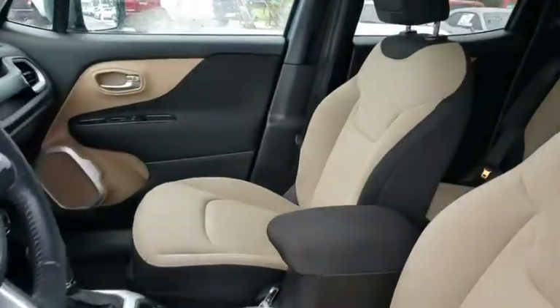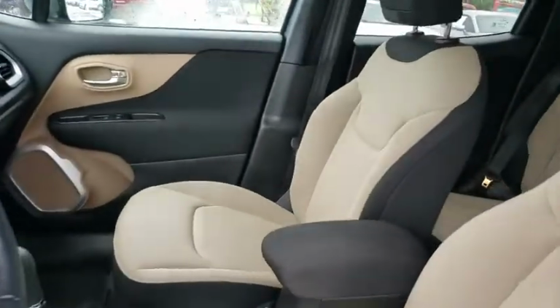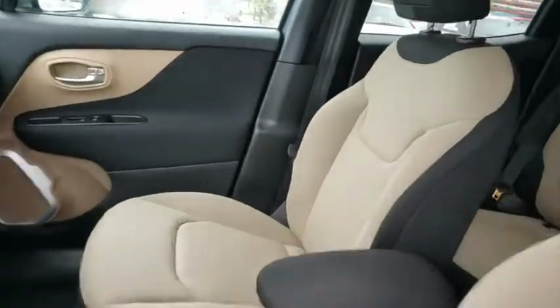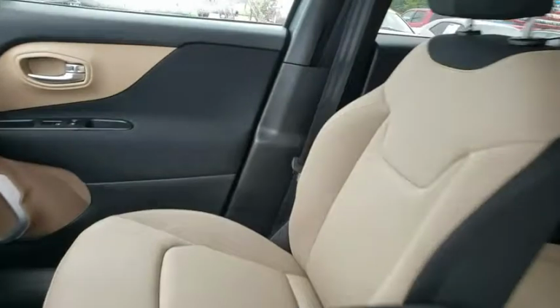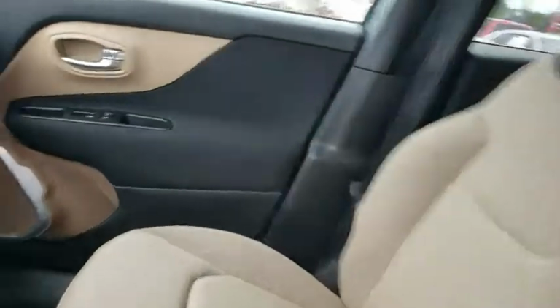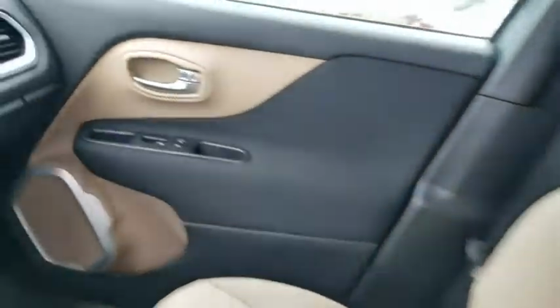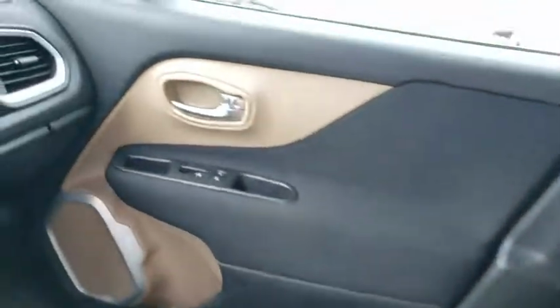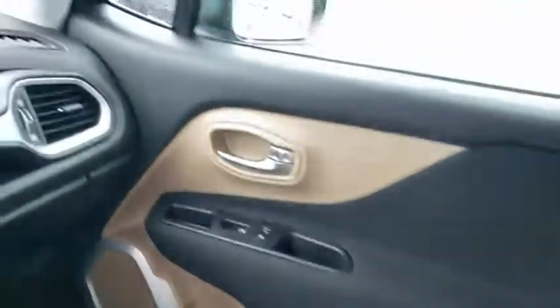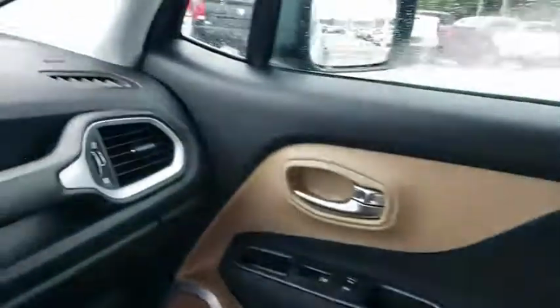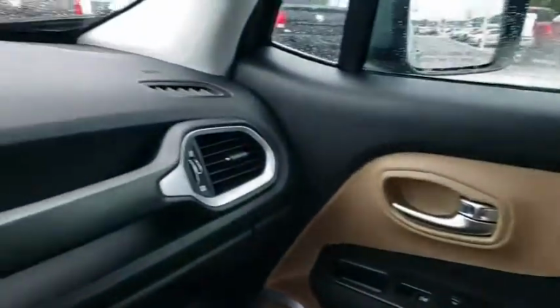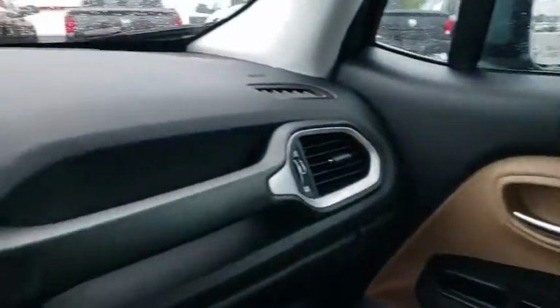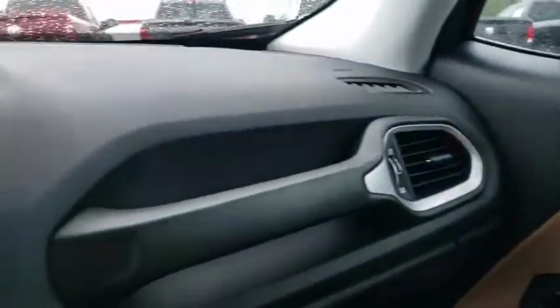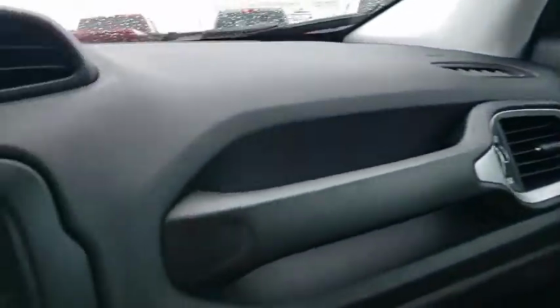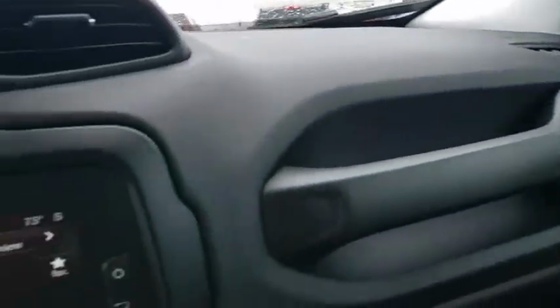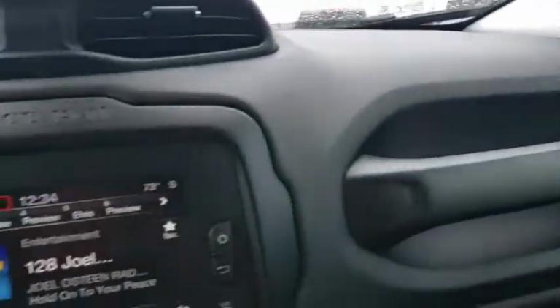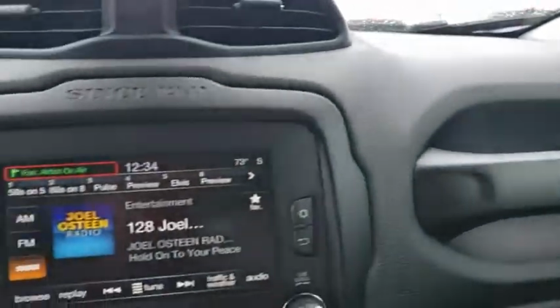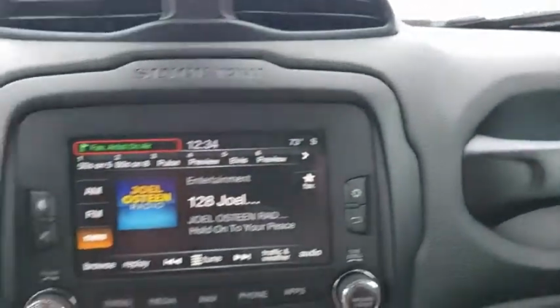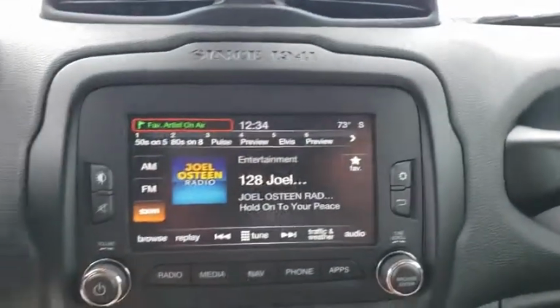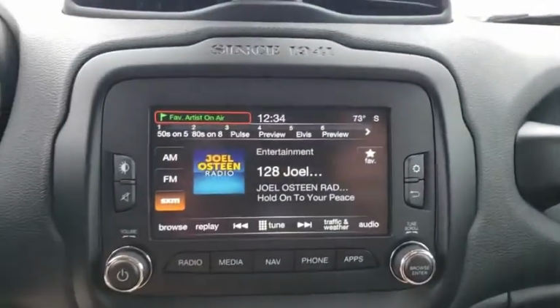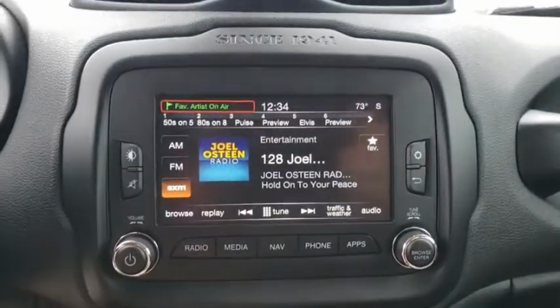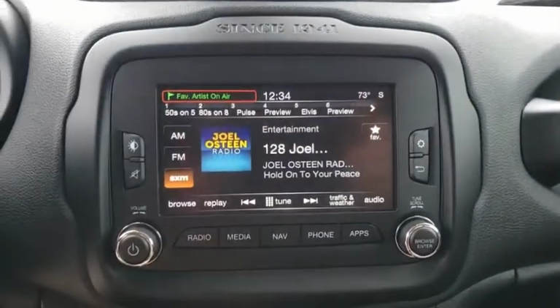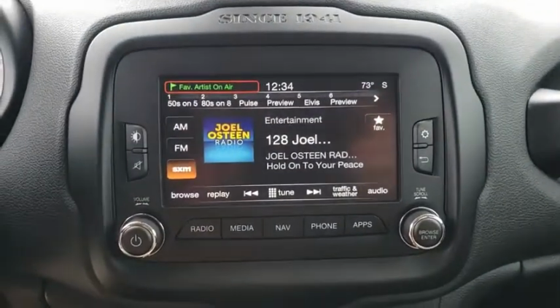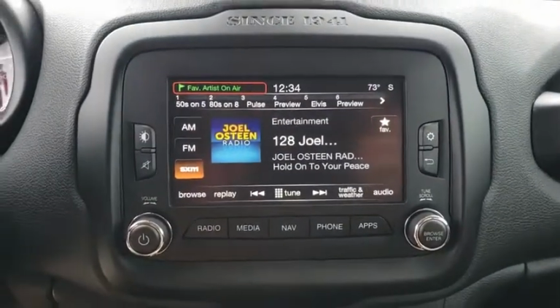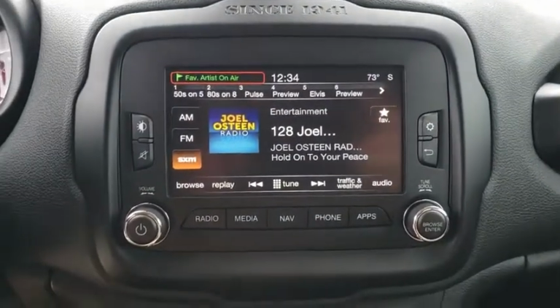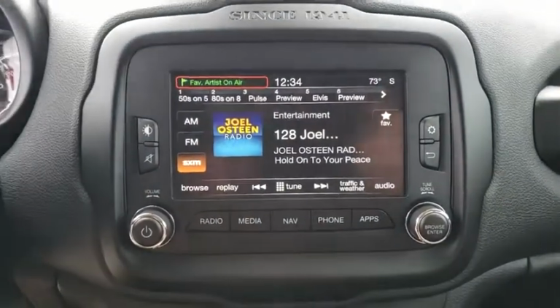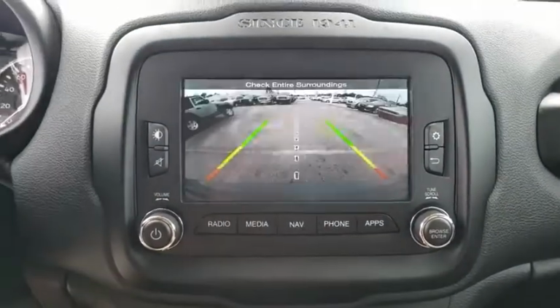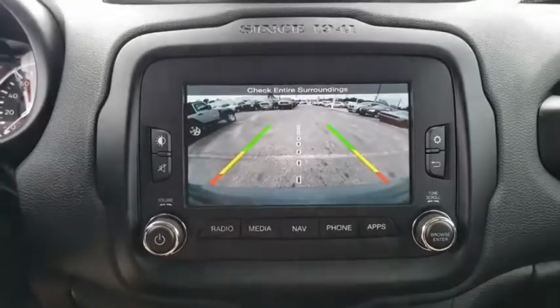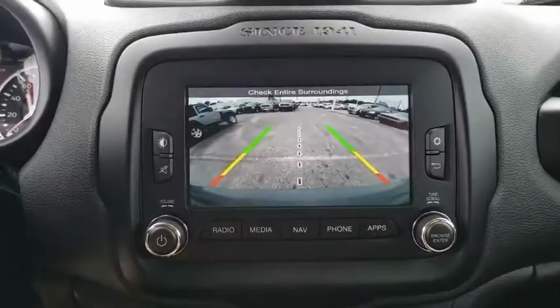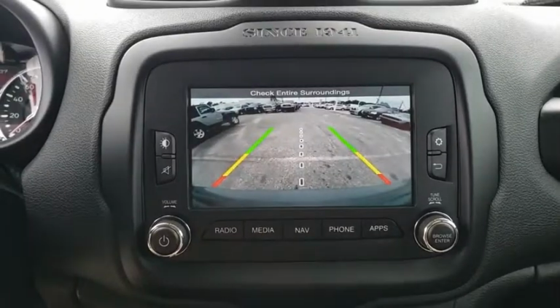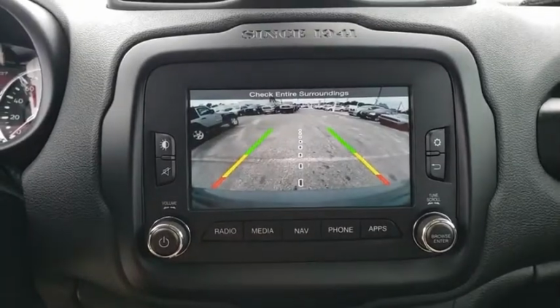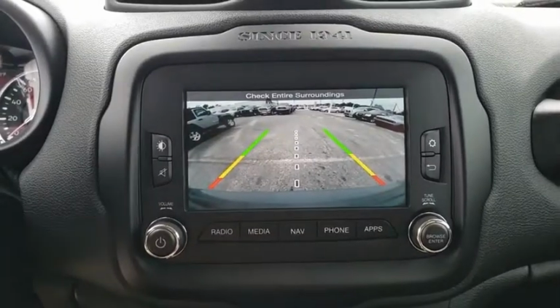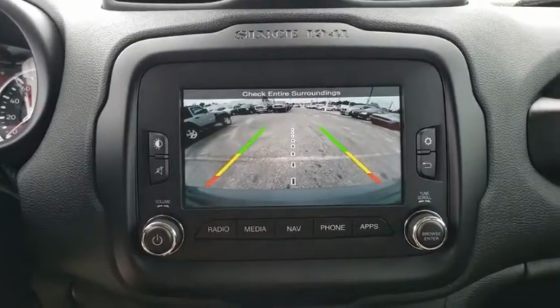Keyless start, cruise control, floor mats, AM-FM stereo radio, rear defrost, front-wheel drive, power door locks.